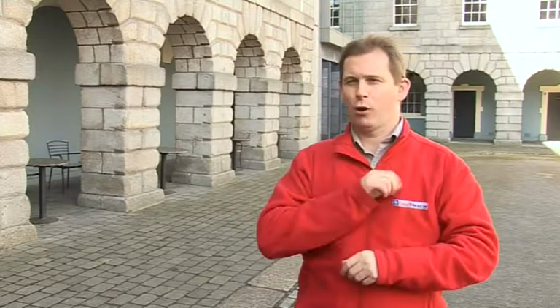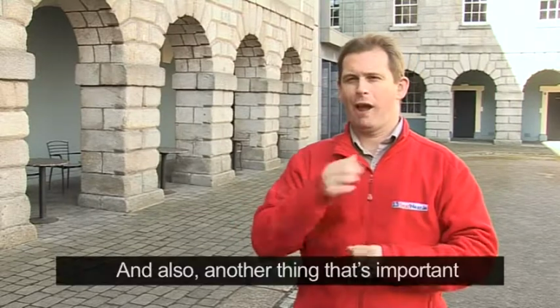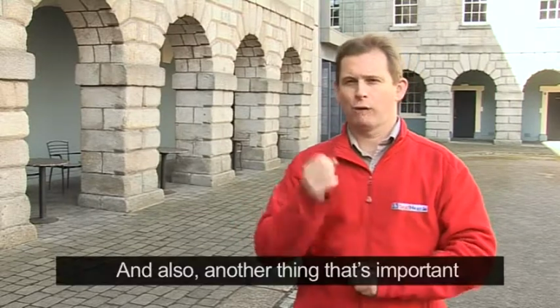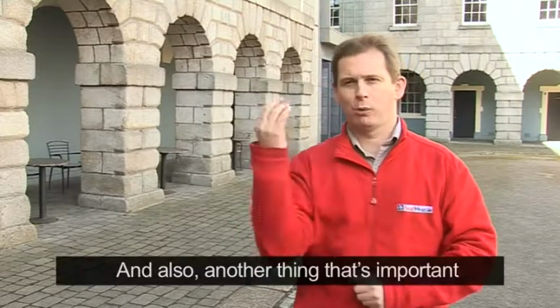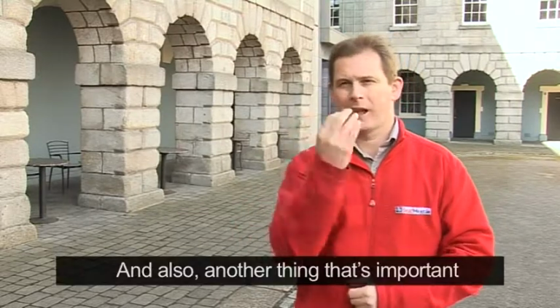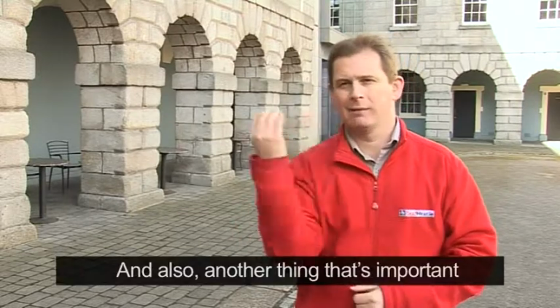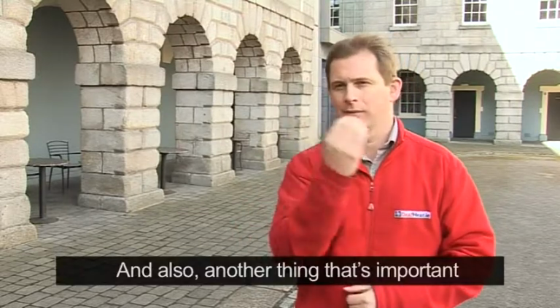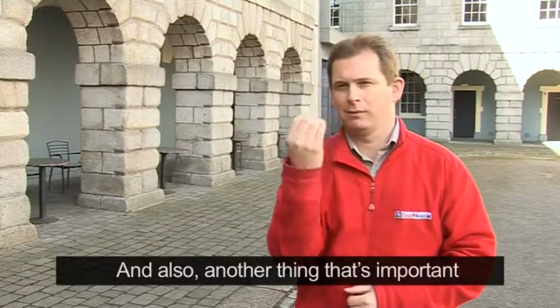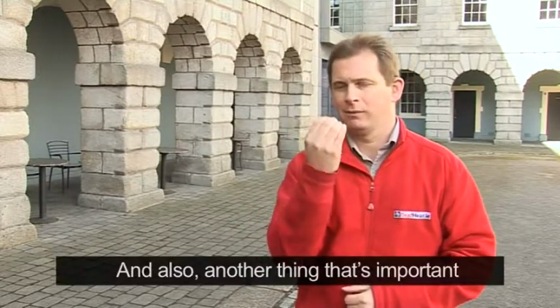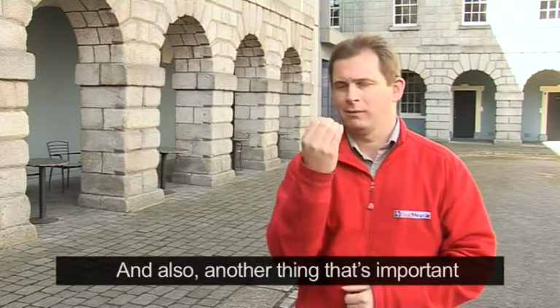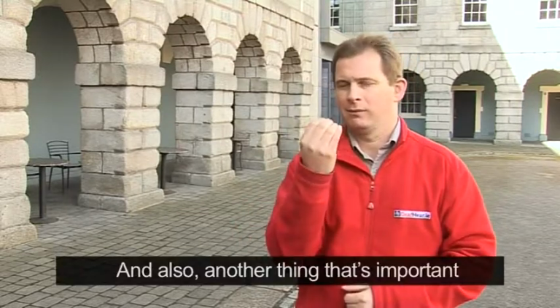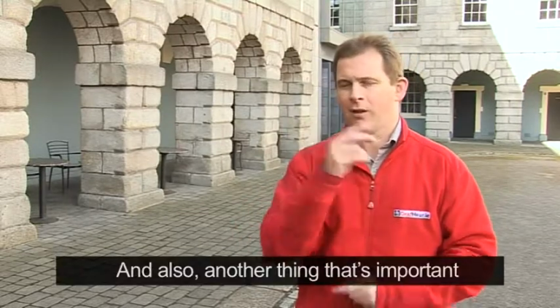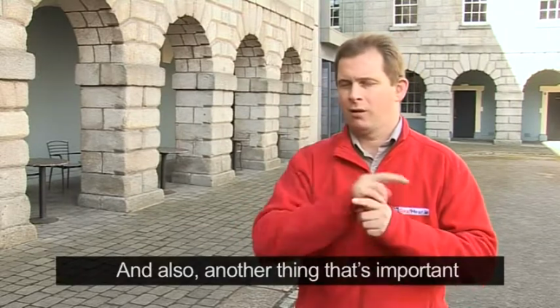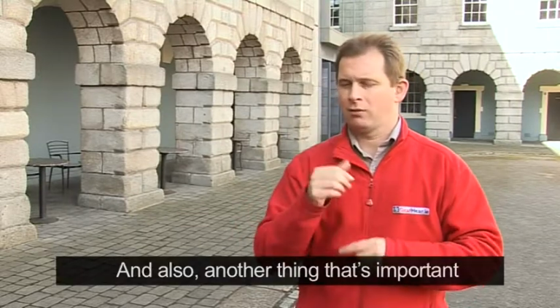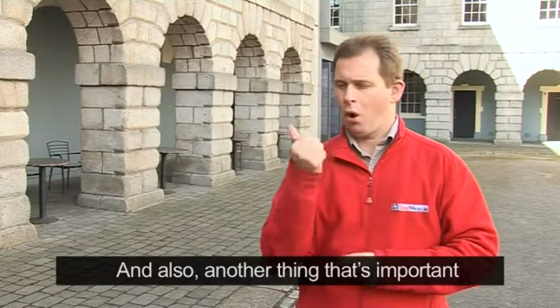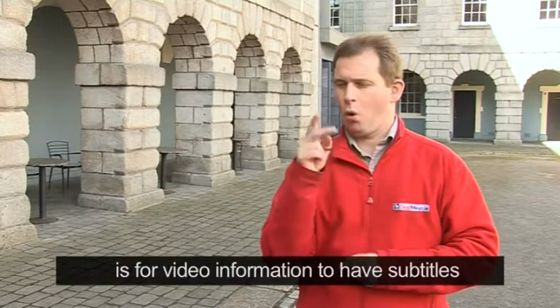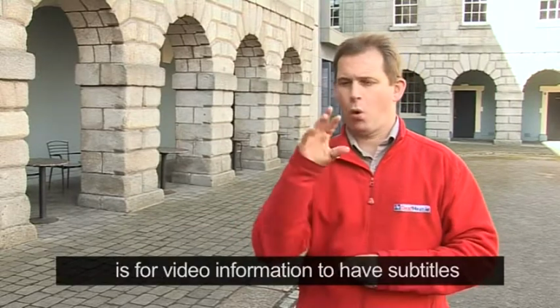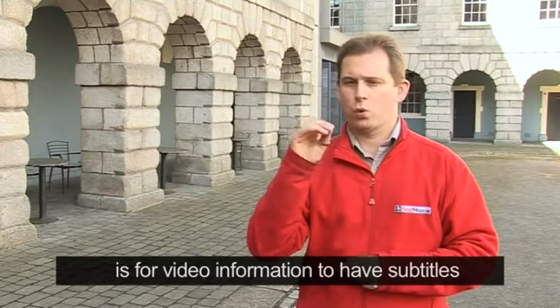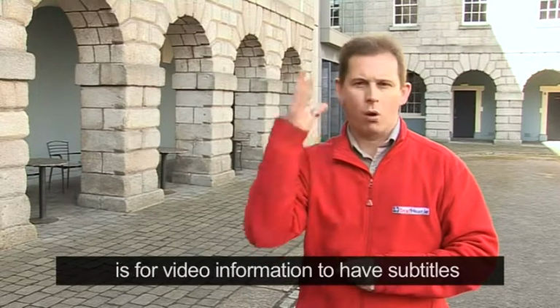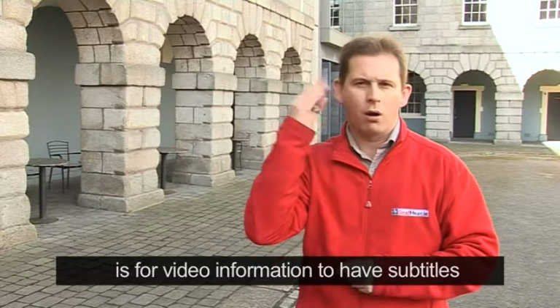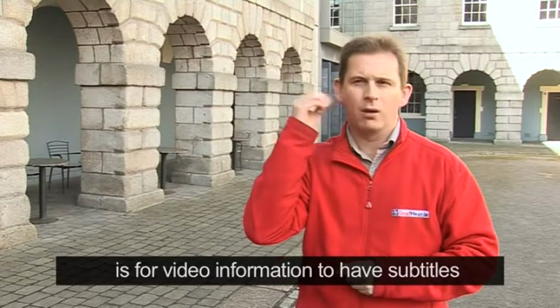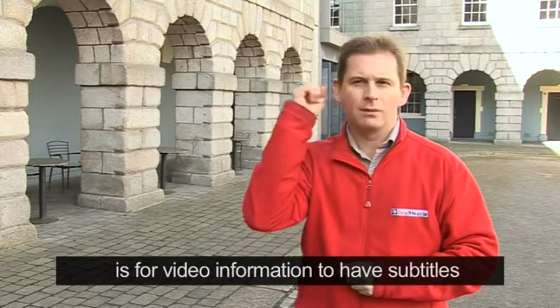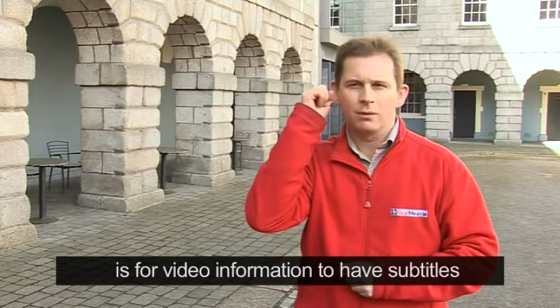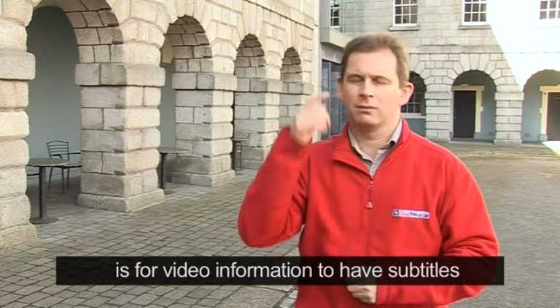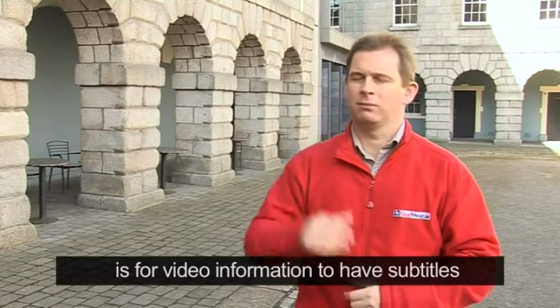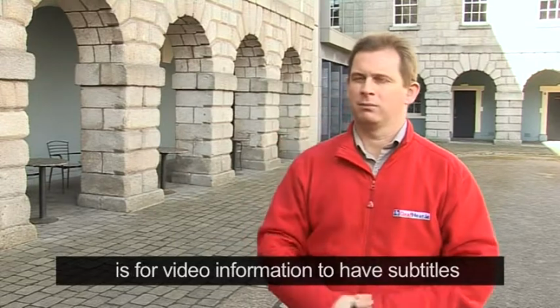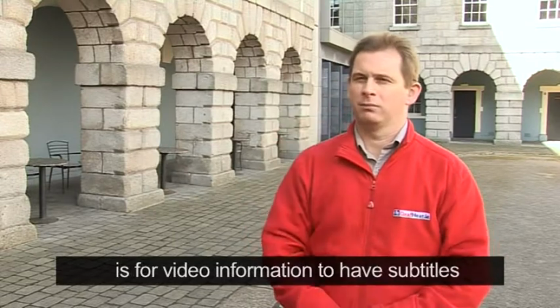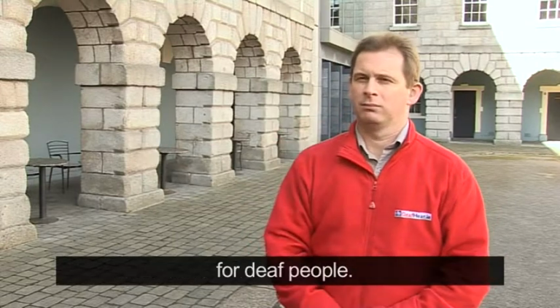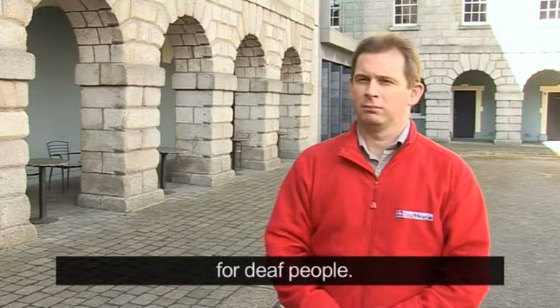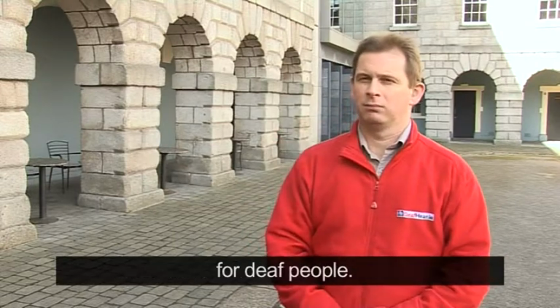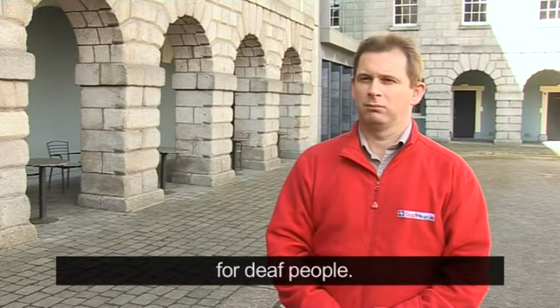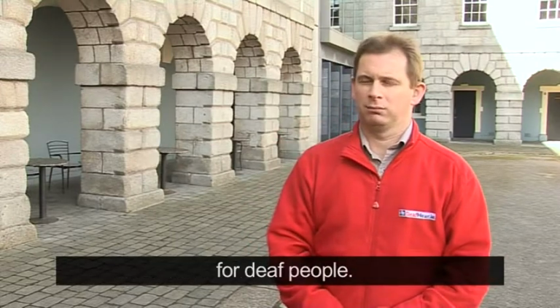Another thing that's important is for video information to have subtitles for Deaf people.